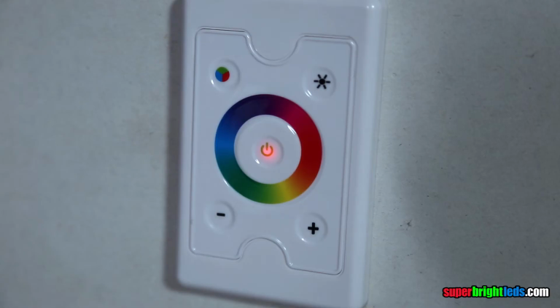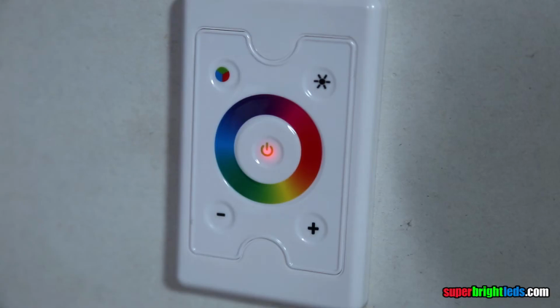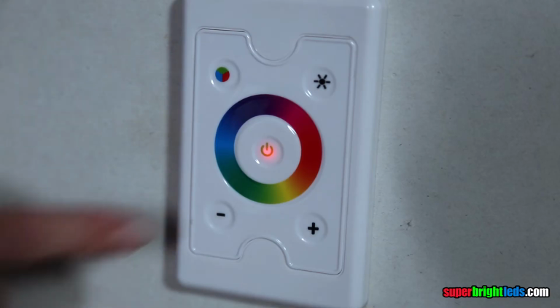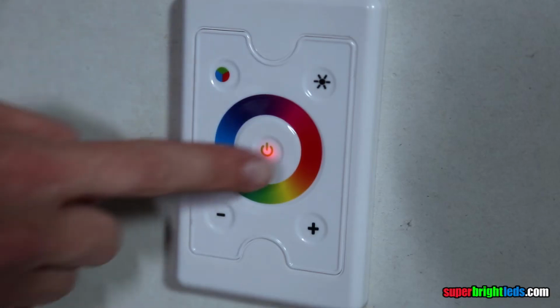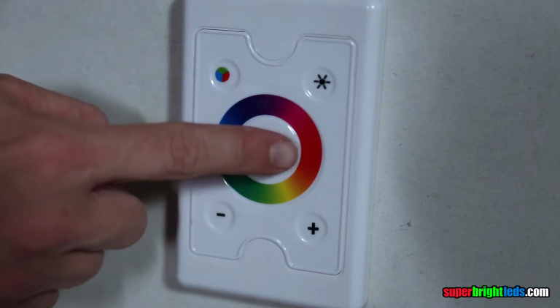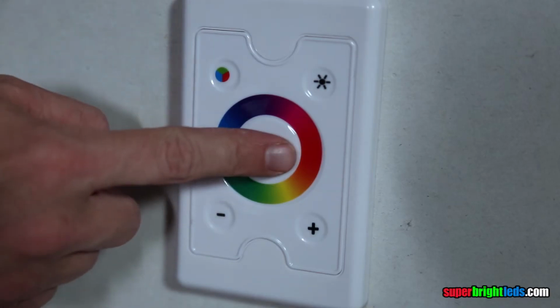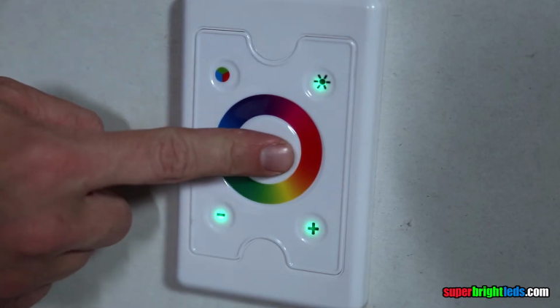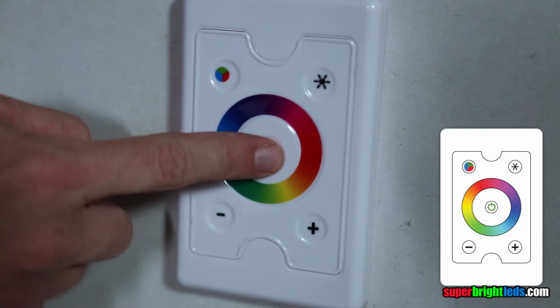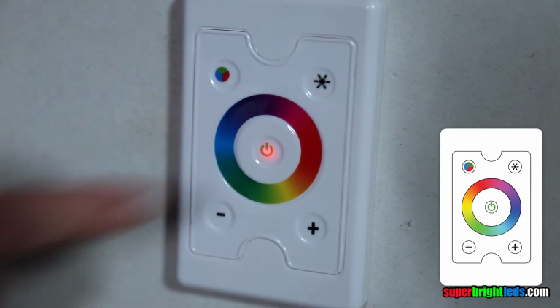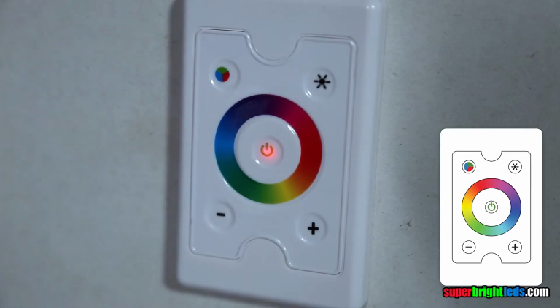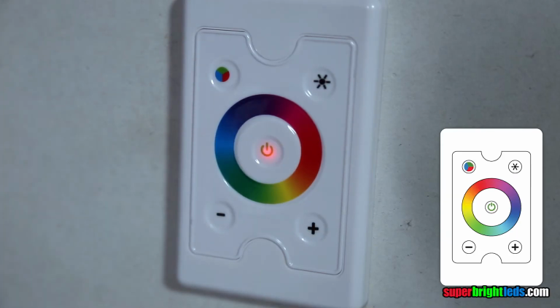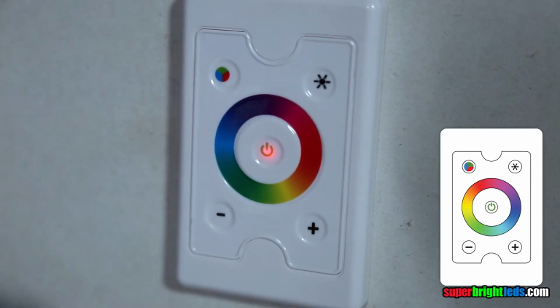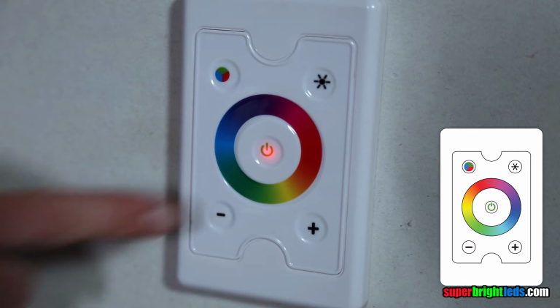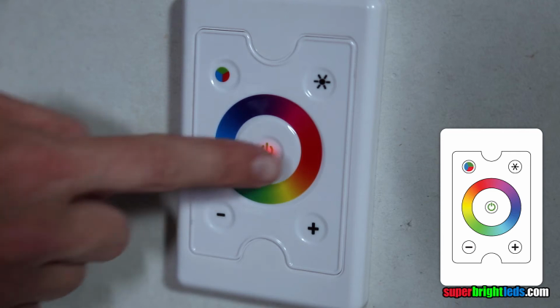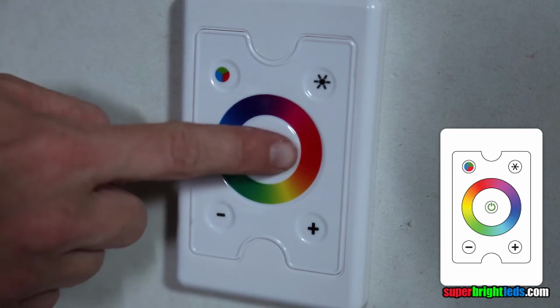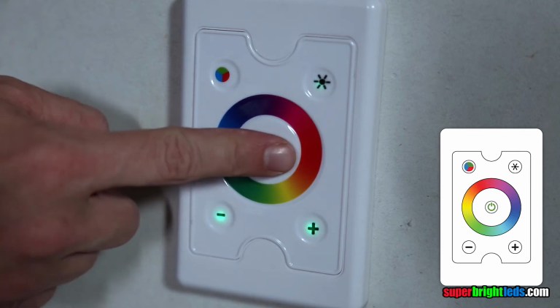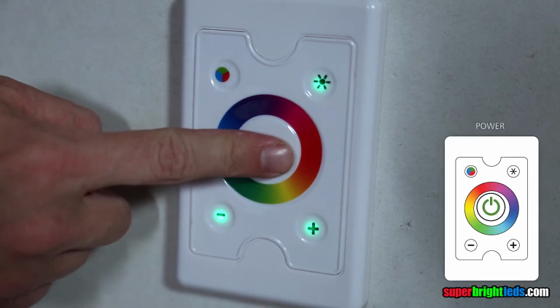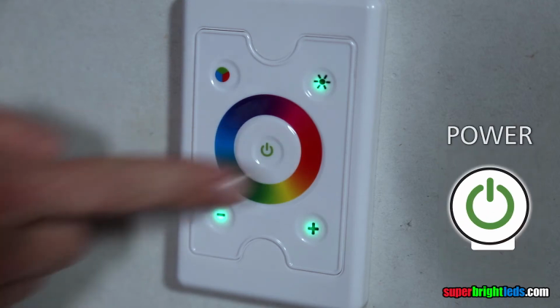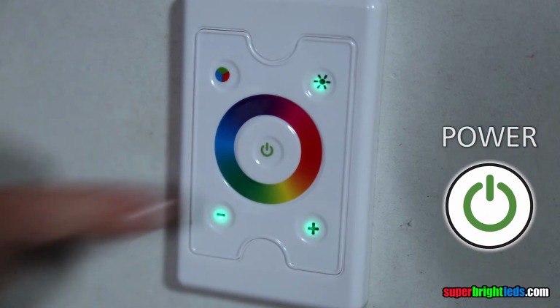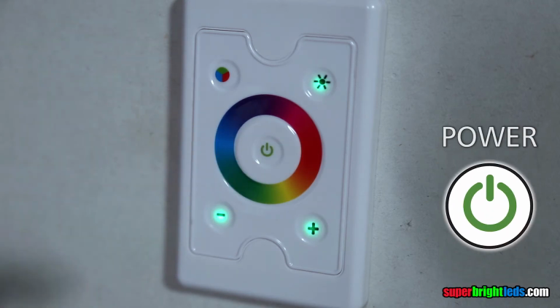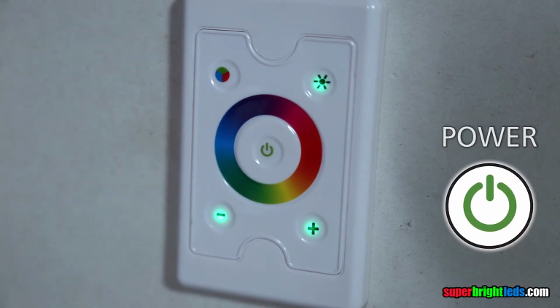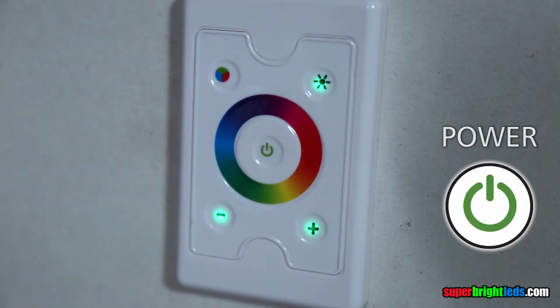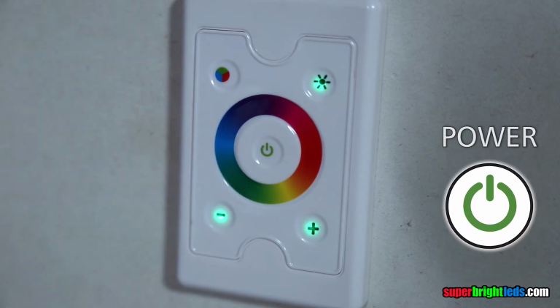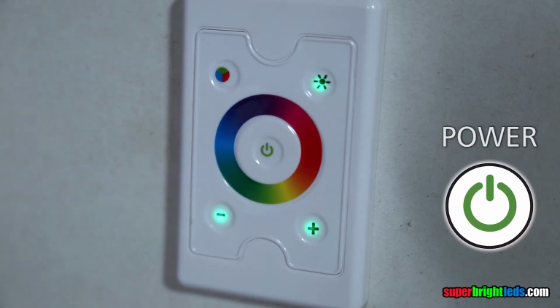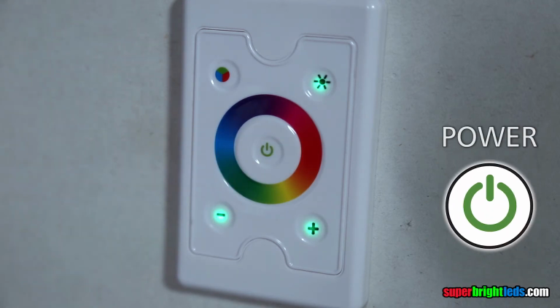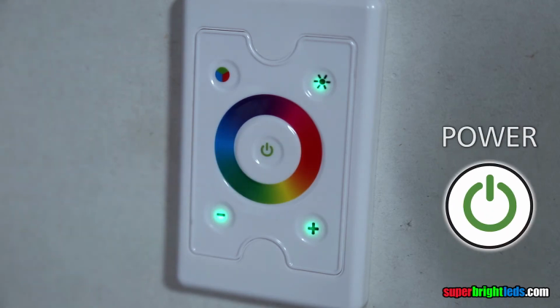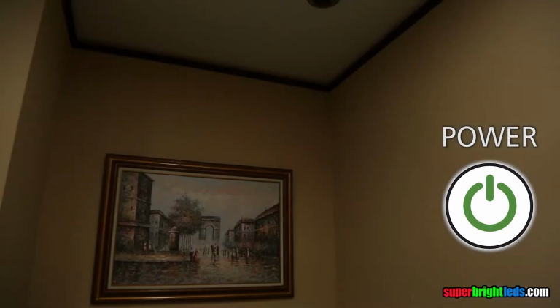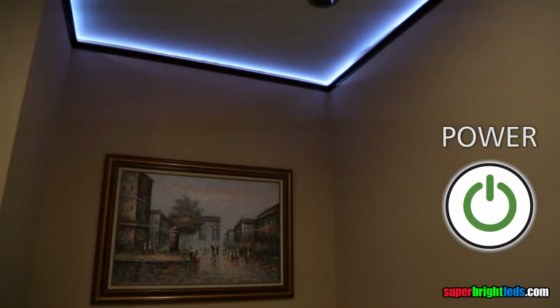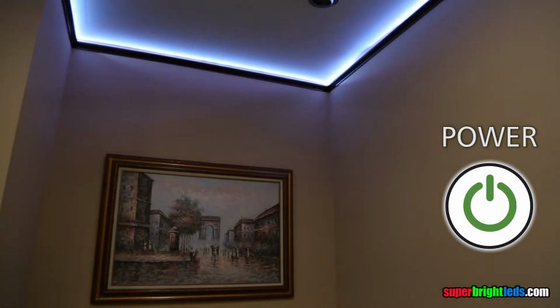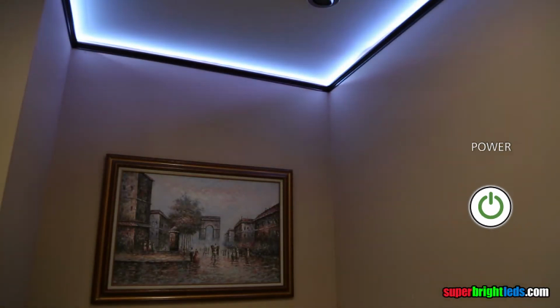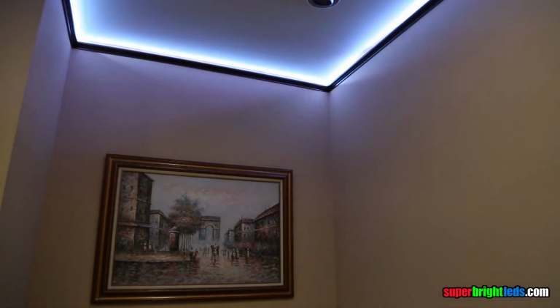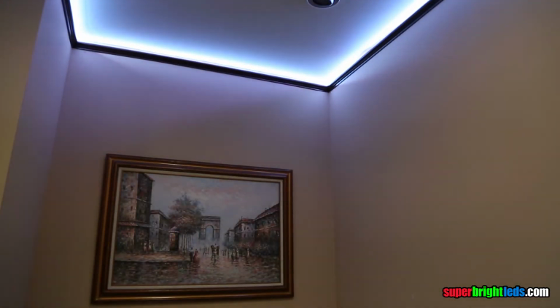Use the green power button to turn the LEDs on and off, retaining the last setting when power is cycled.